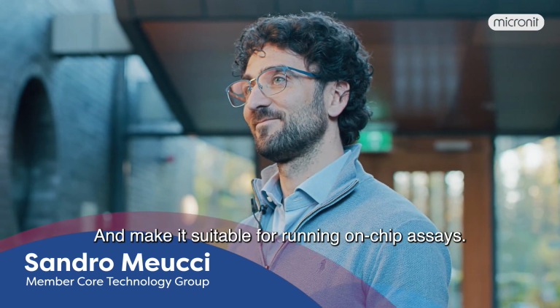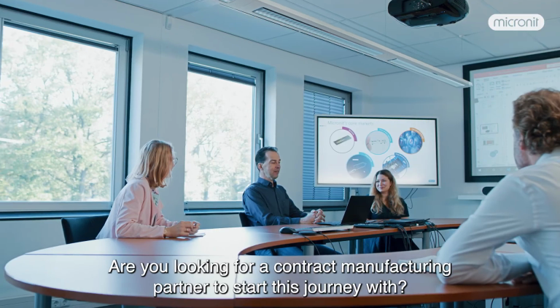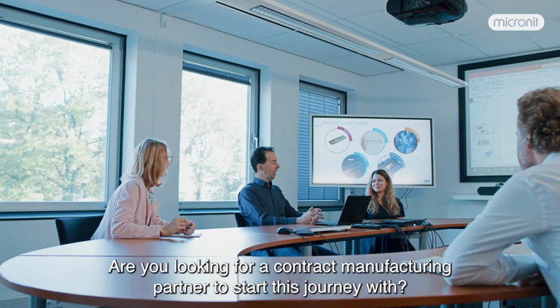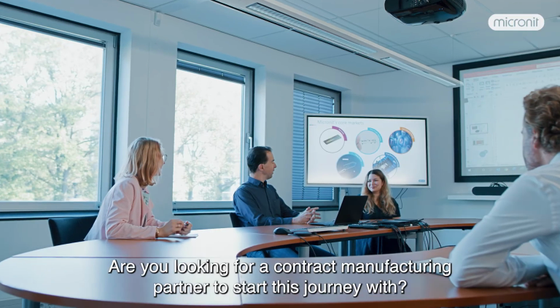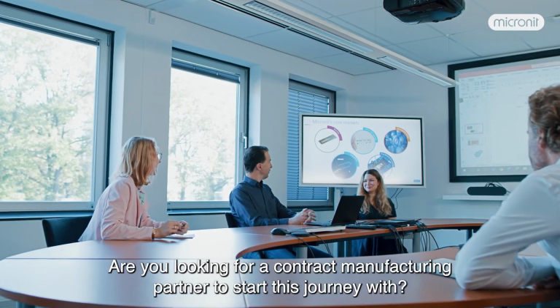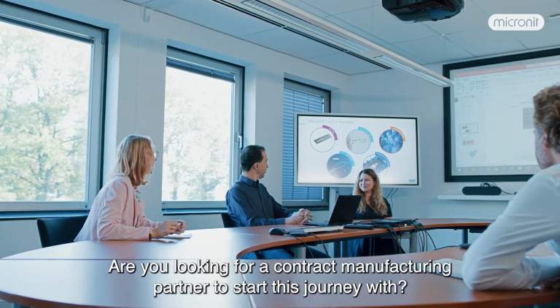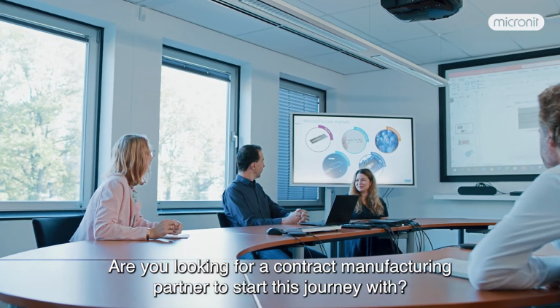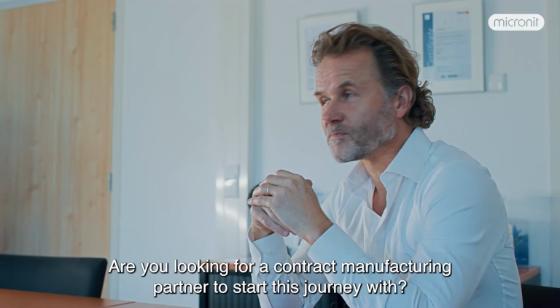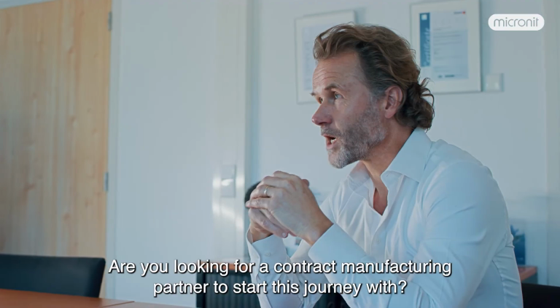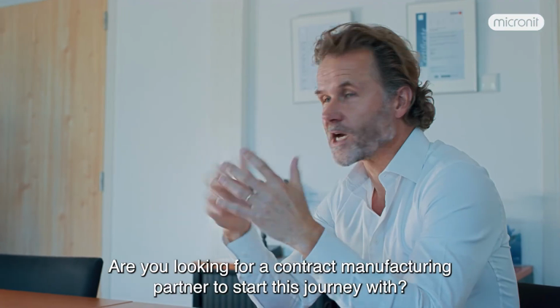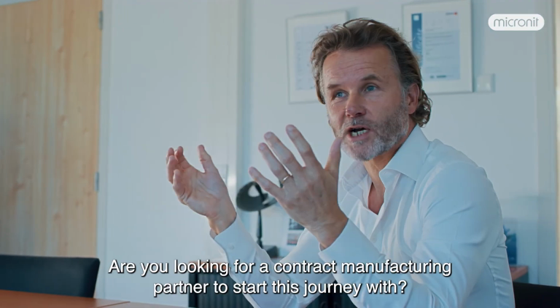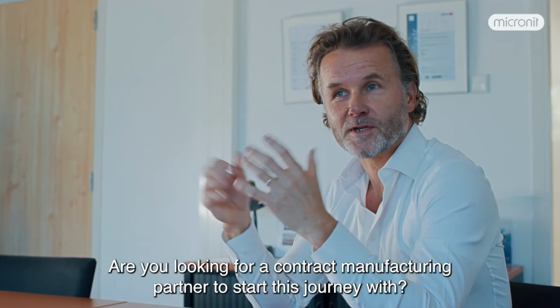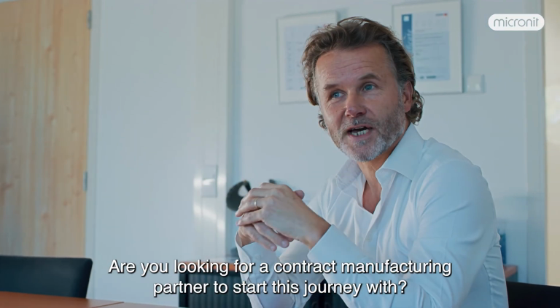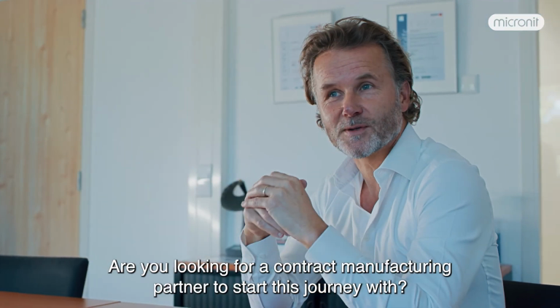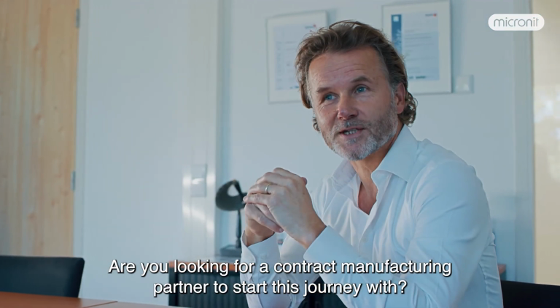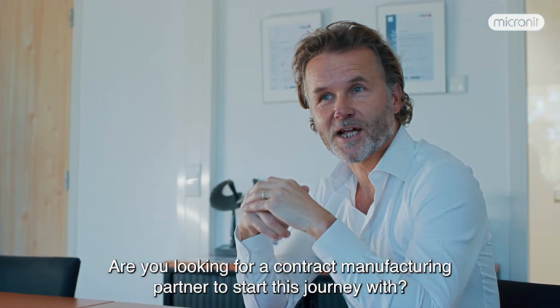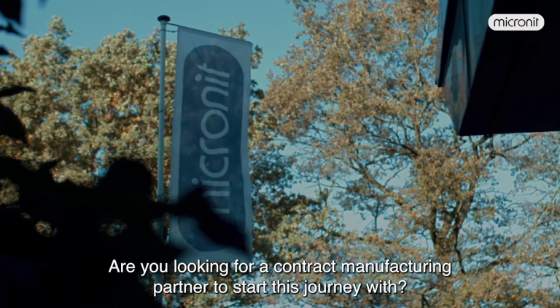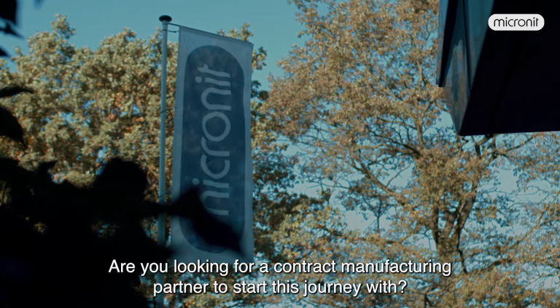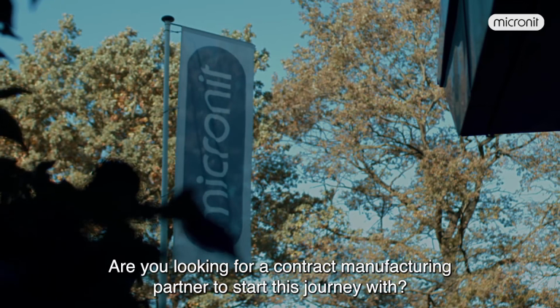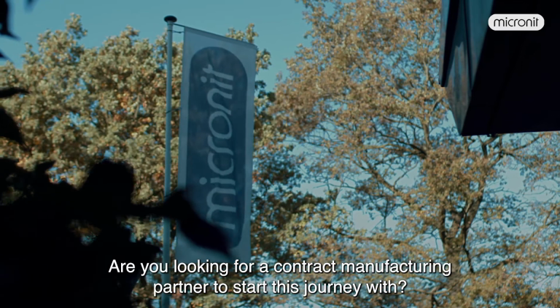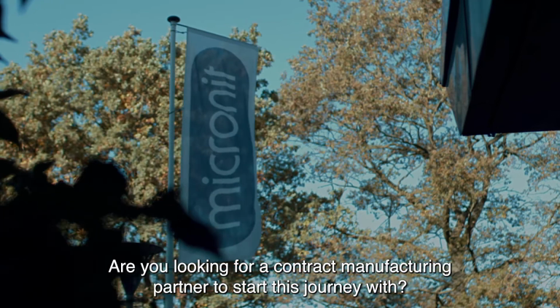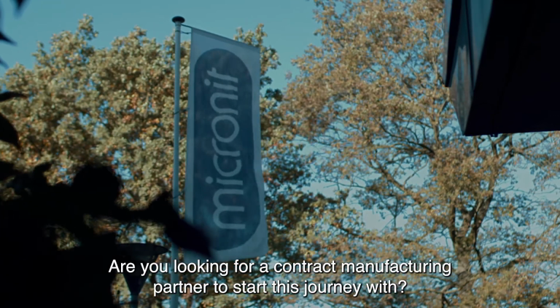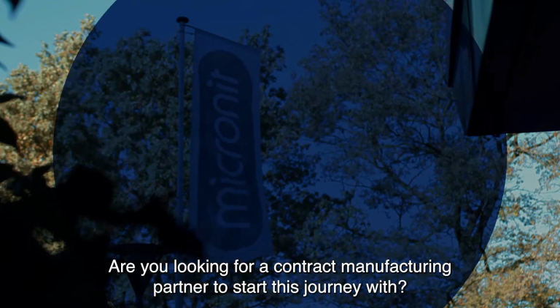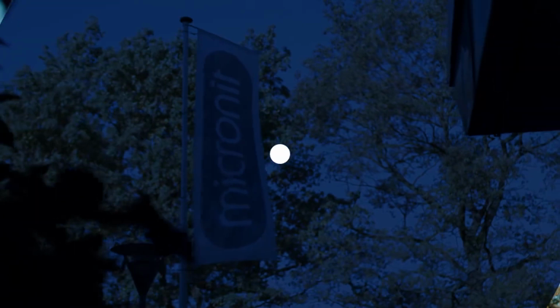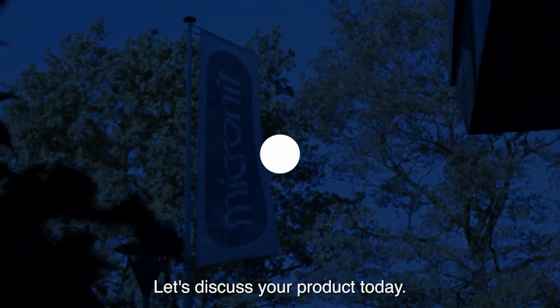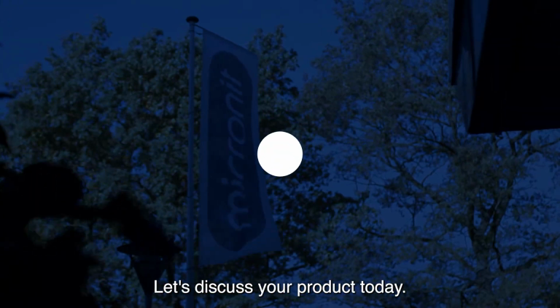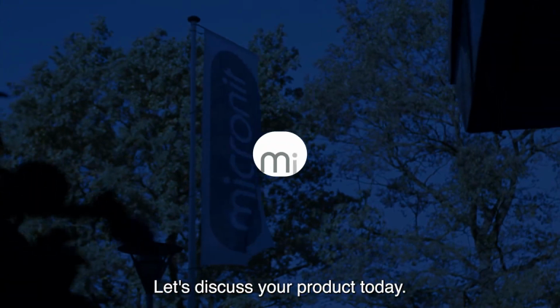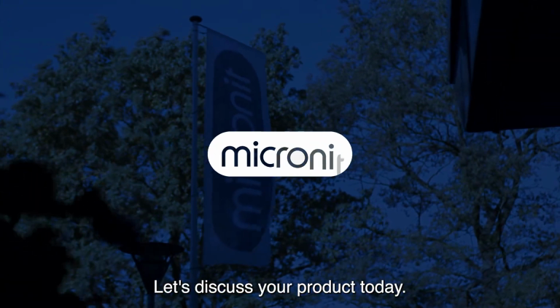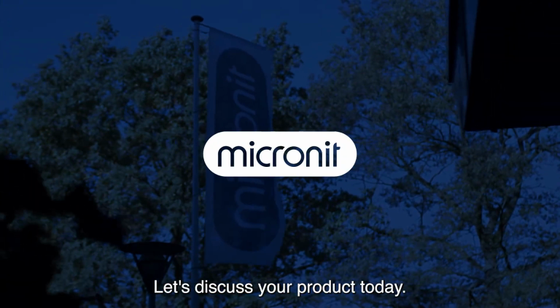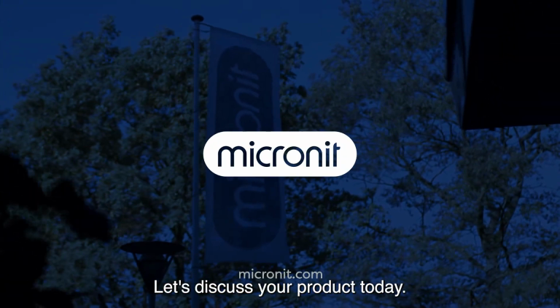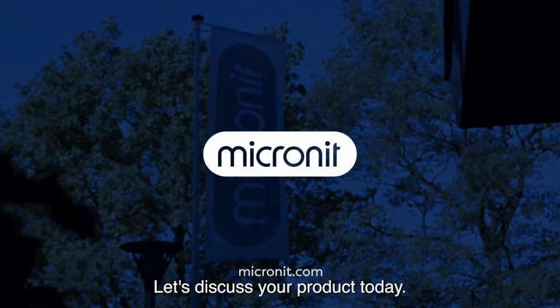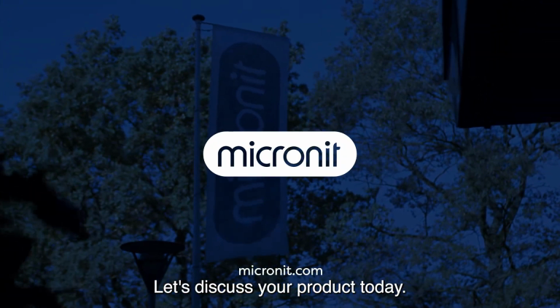Are you looking for a contract manufacturing partner to start this journey with? Let's discuss your product today.